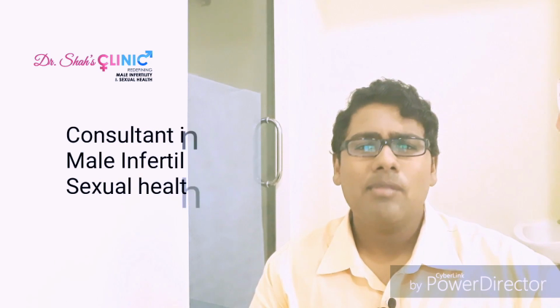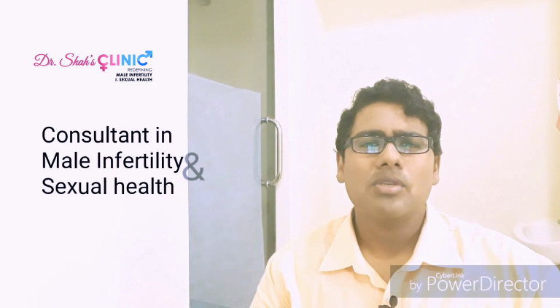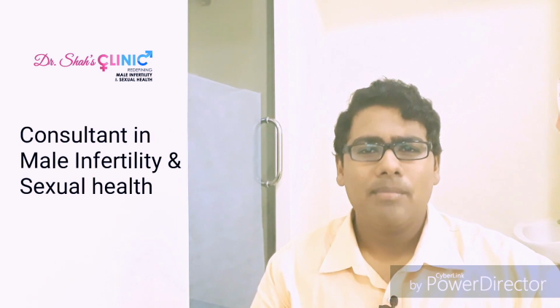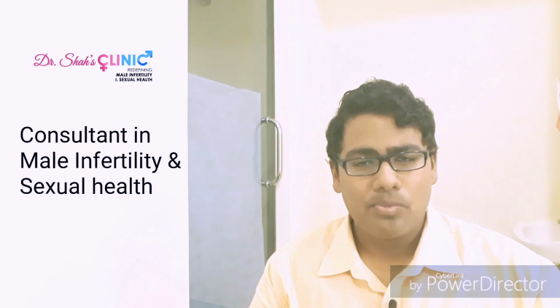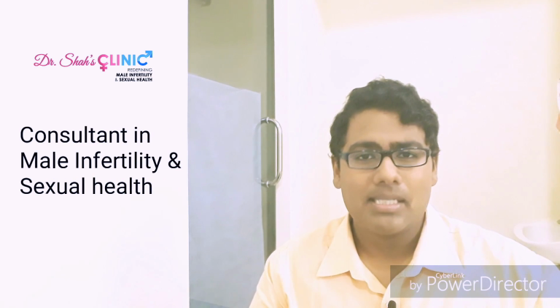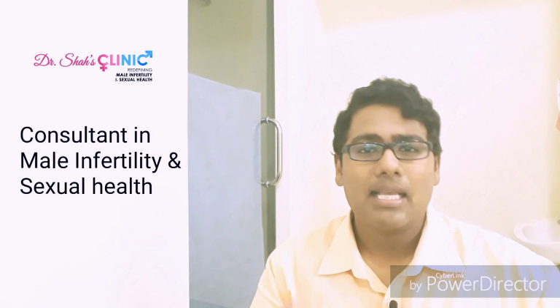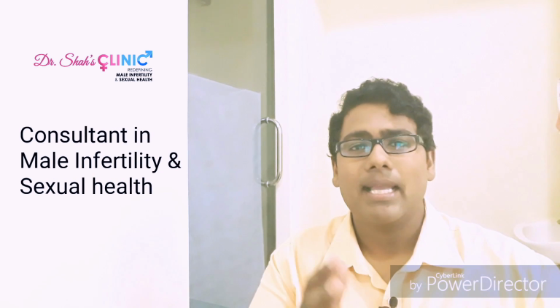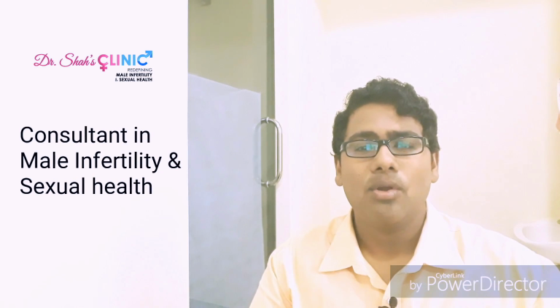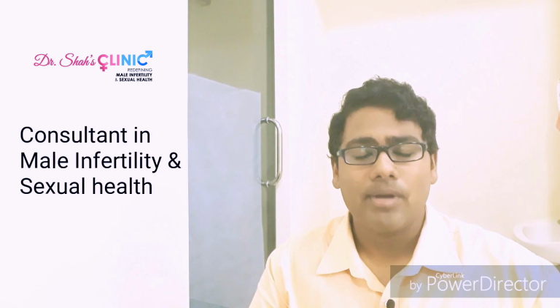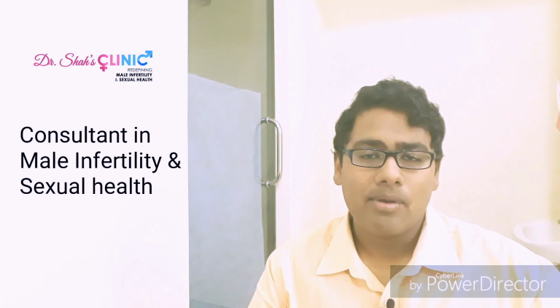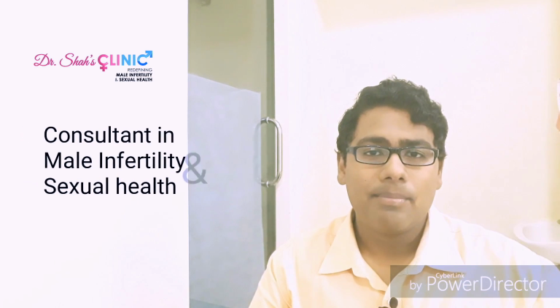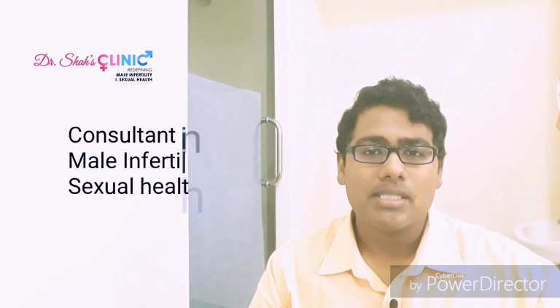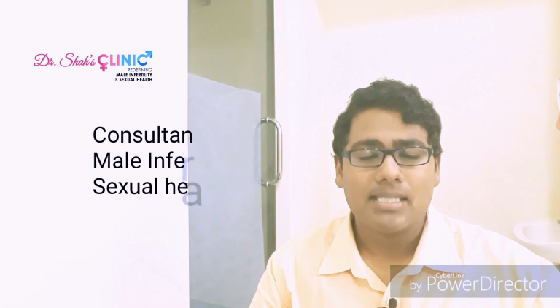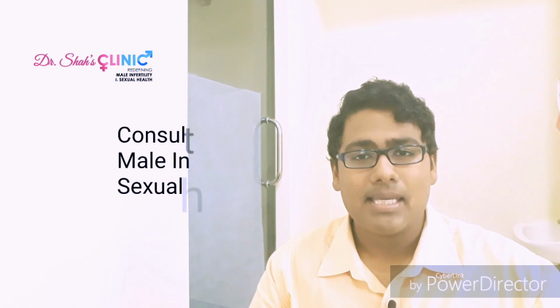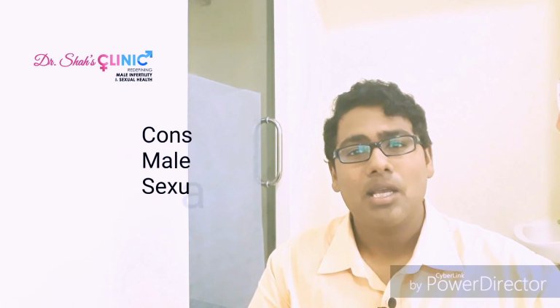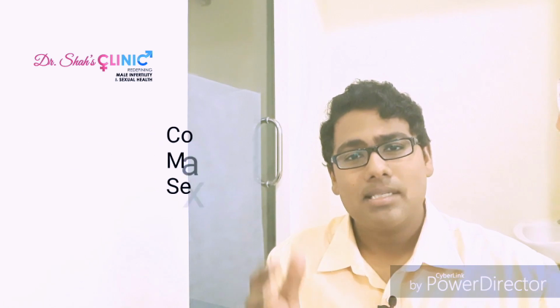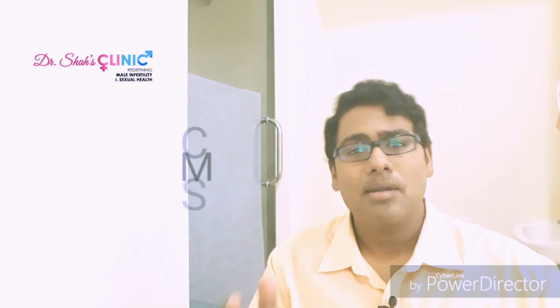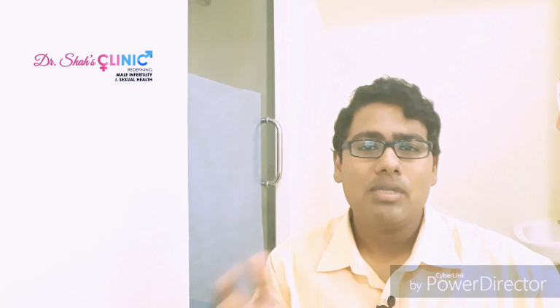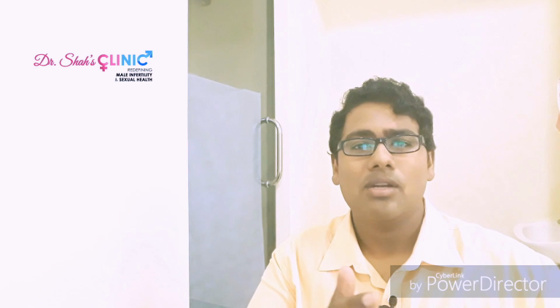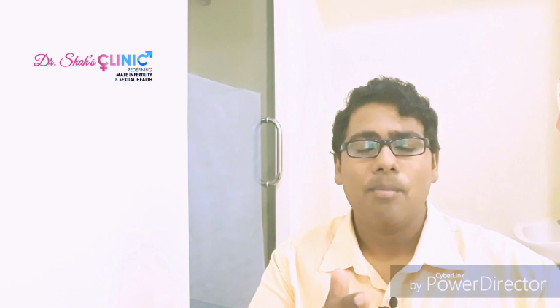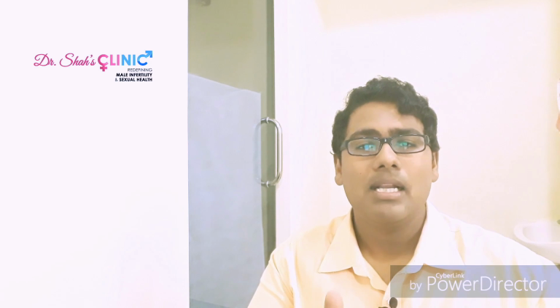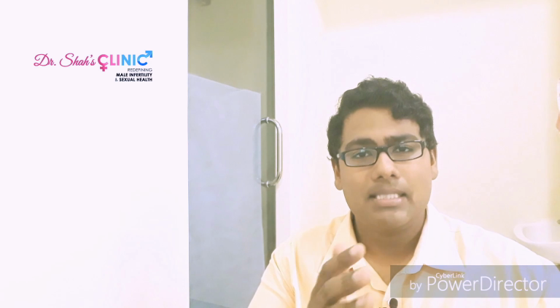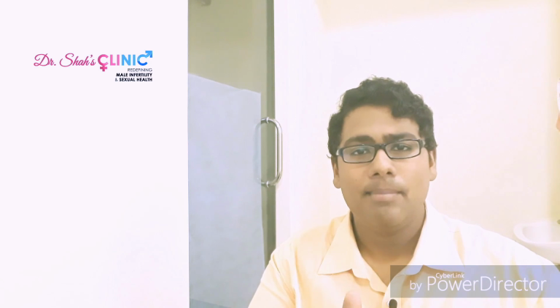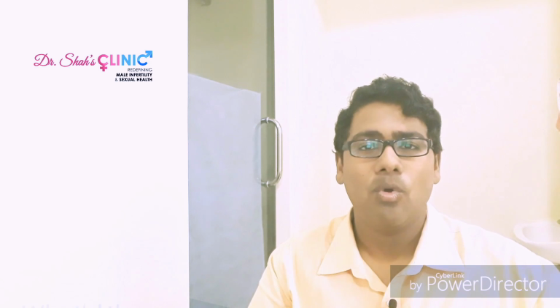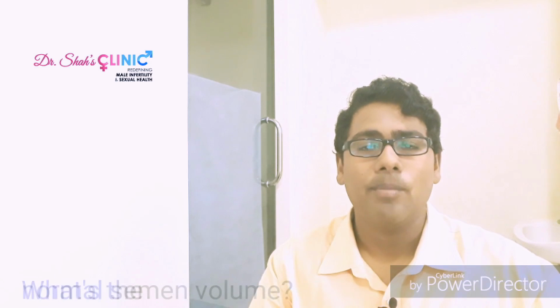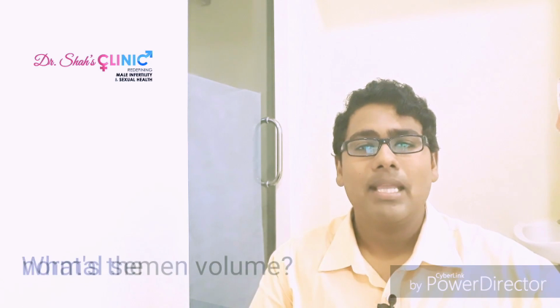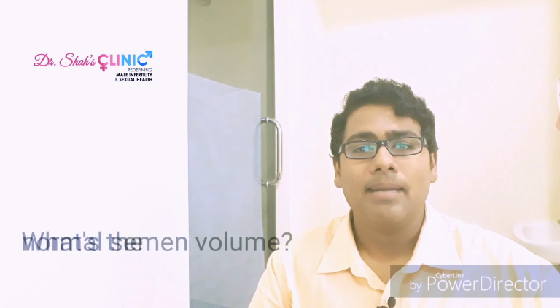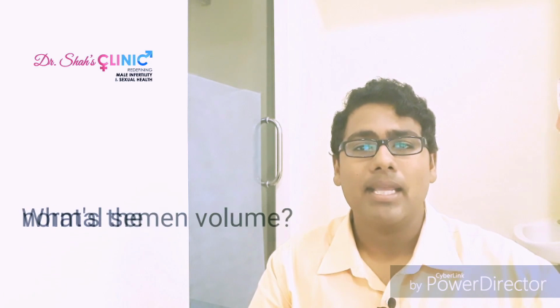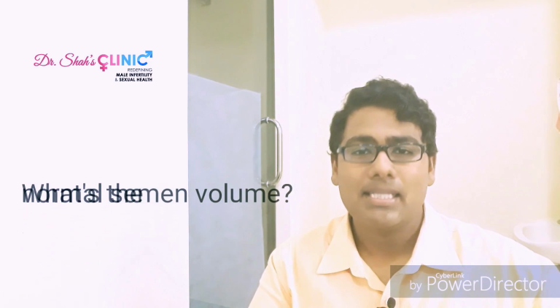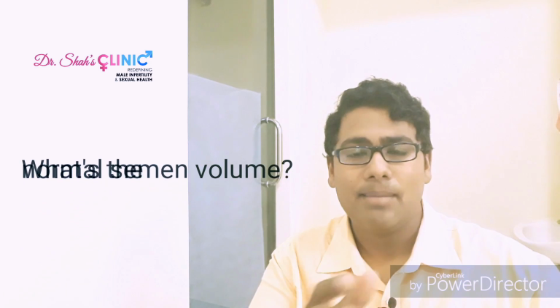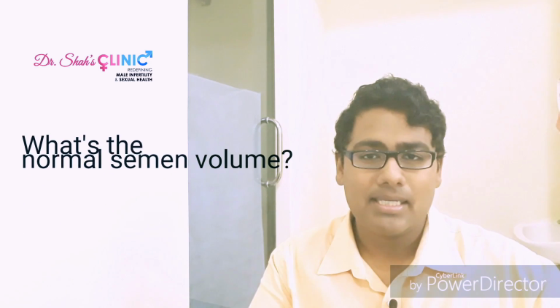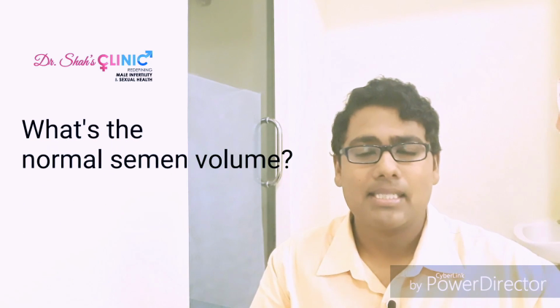One of the most common questions I get from my patients is: what's the normal semen volume in my semen test?